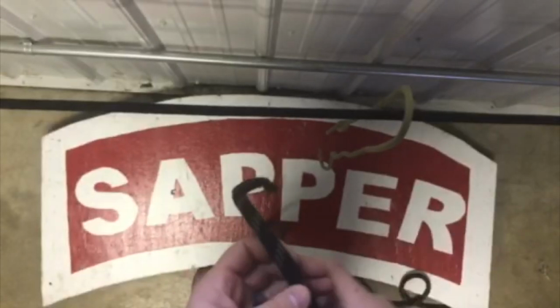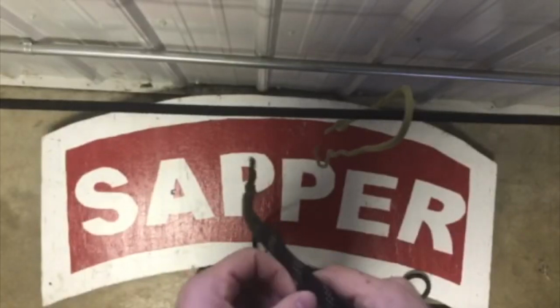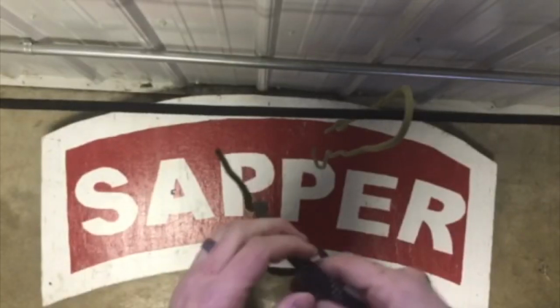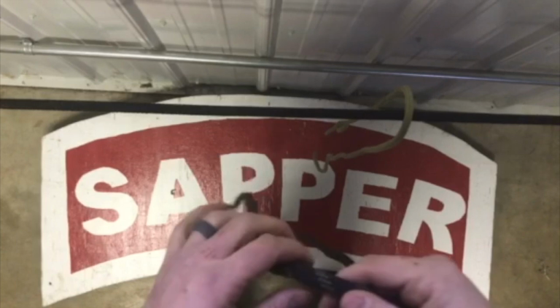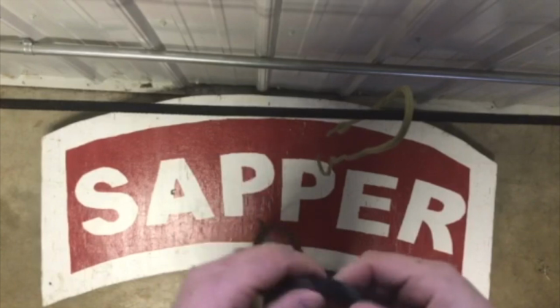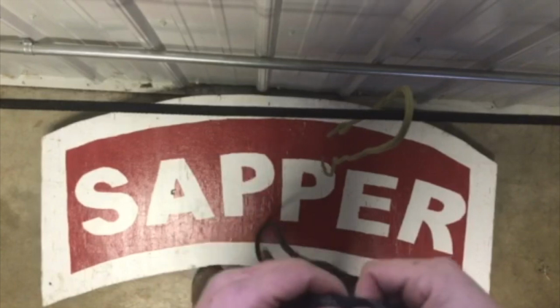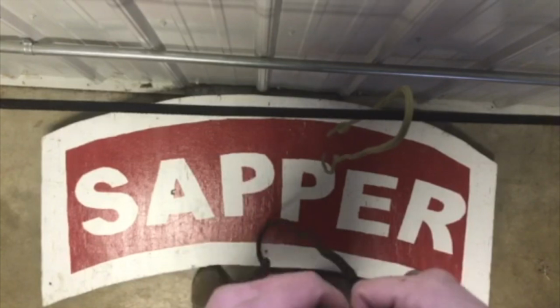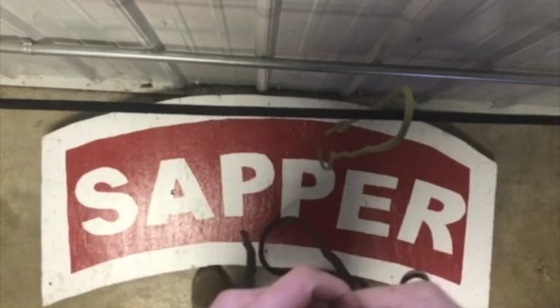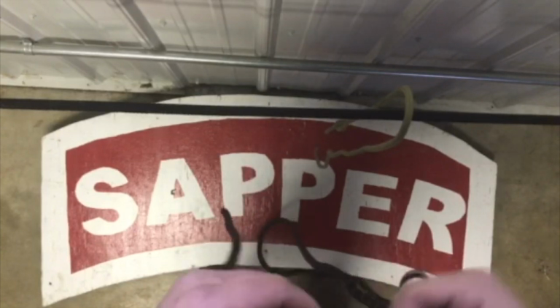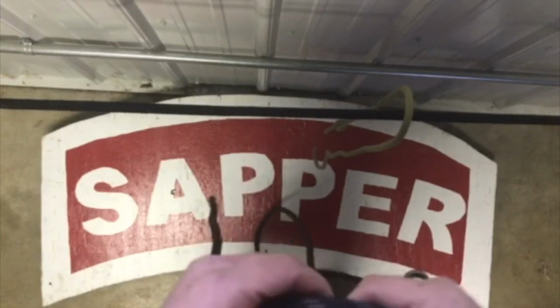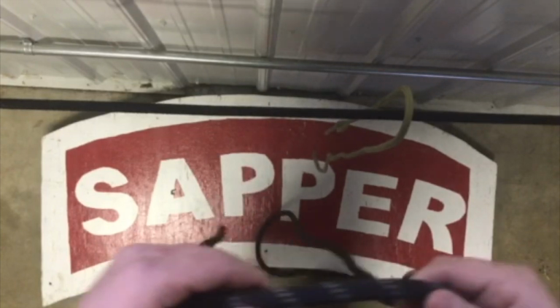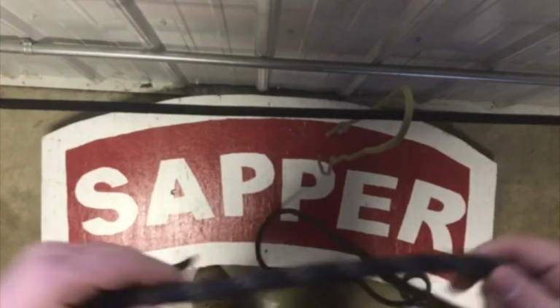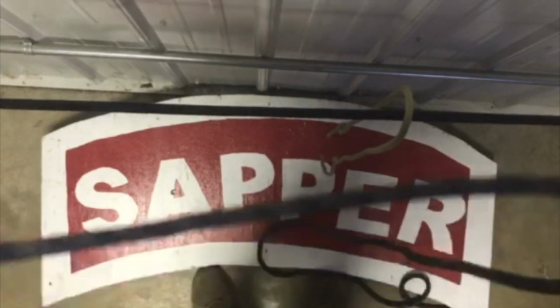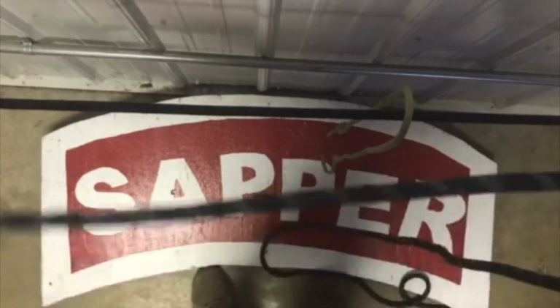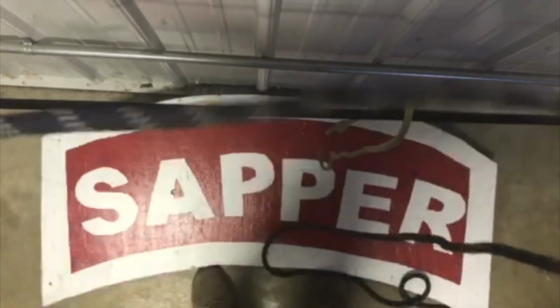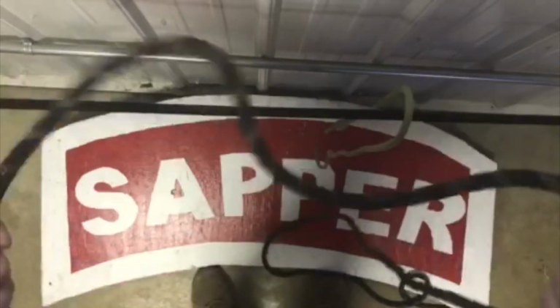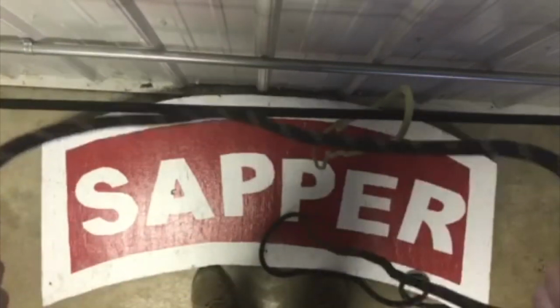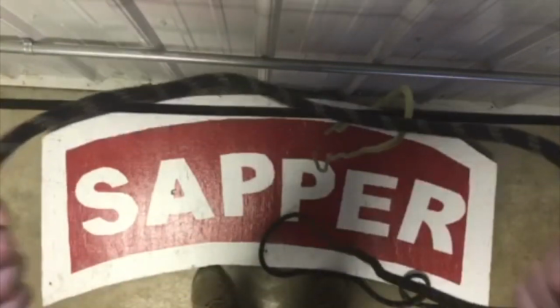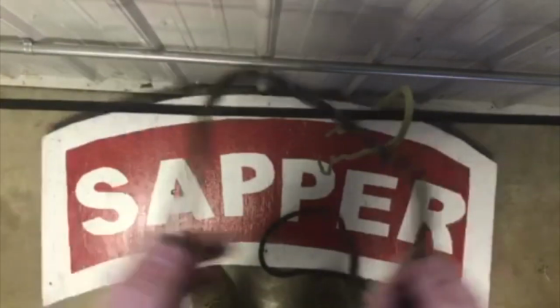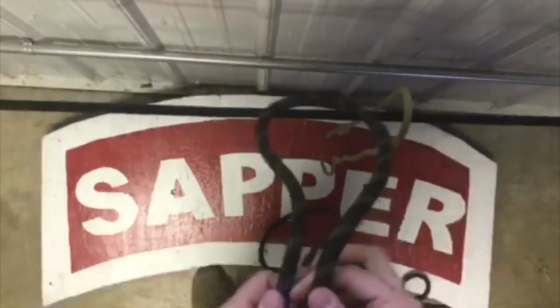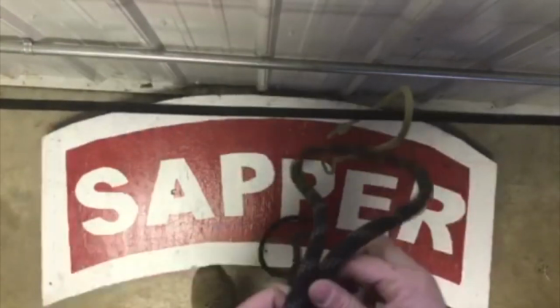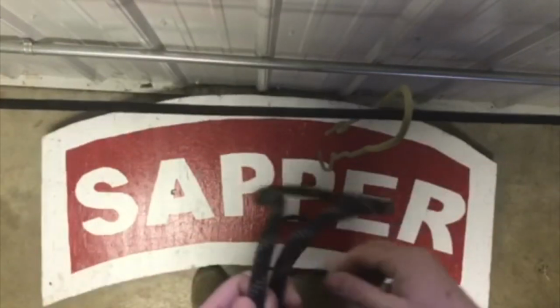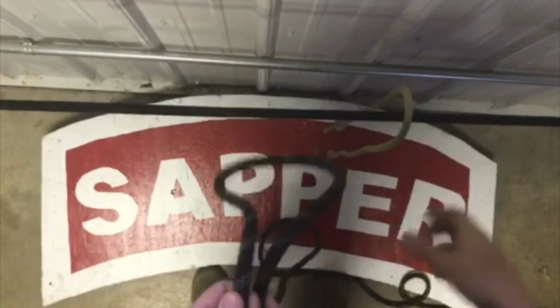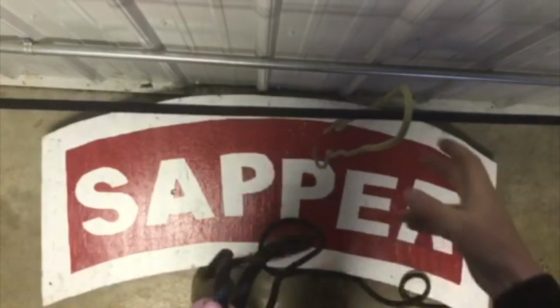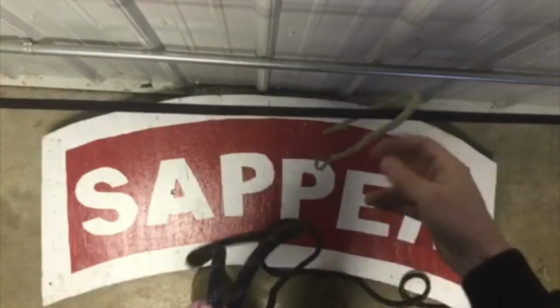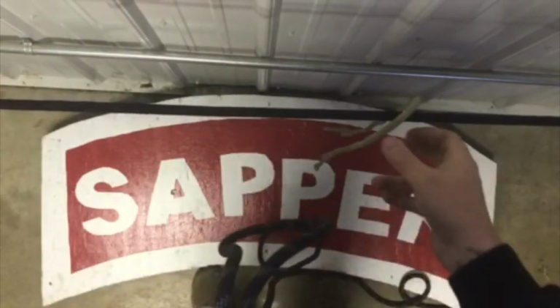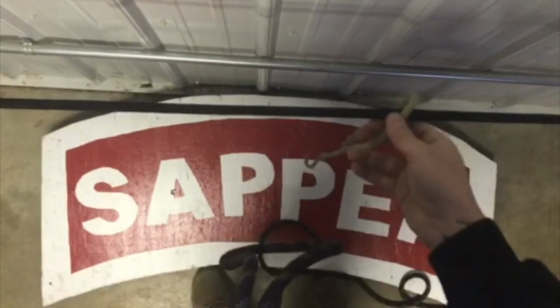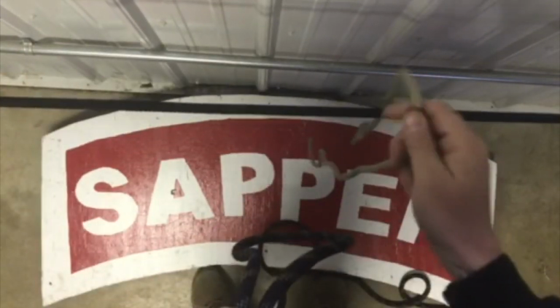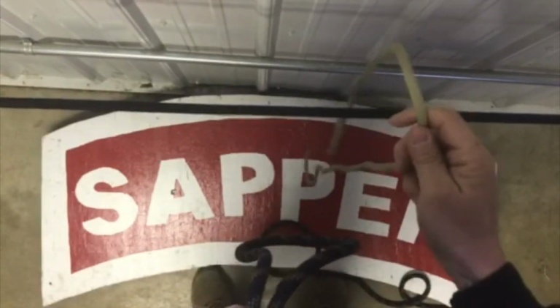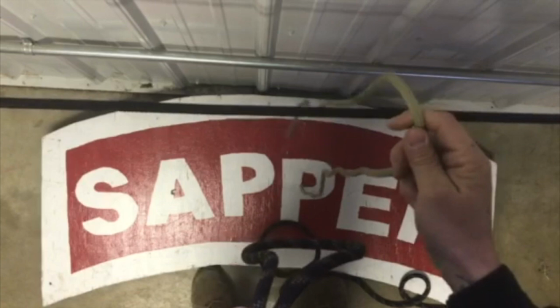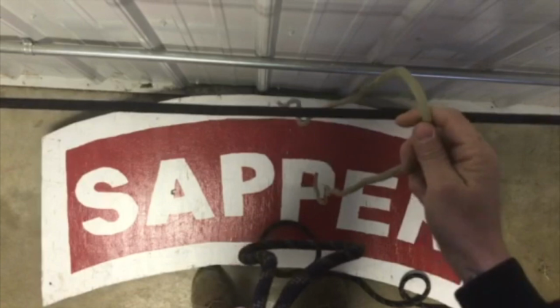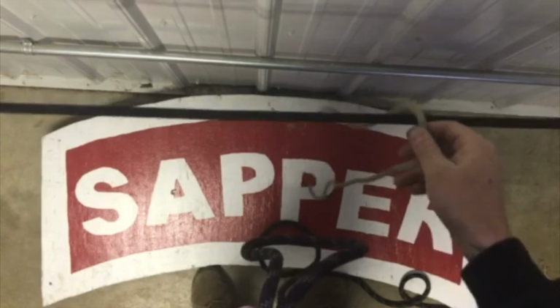So for the figure of eight bend, you're going to need your 15 foot sling rope and your seven mil cordage.